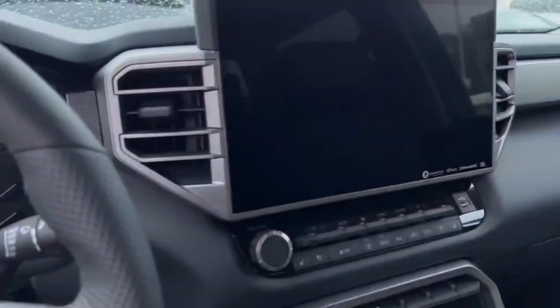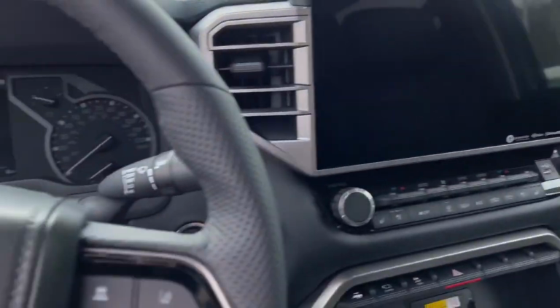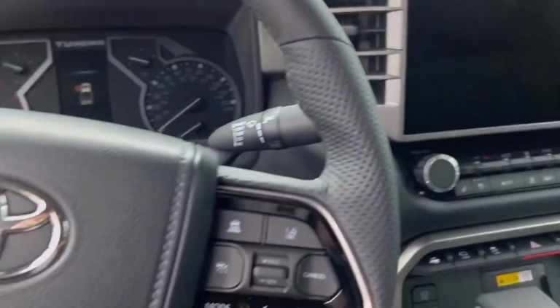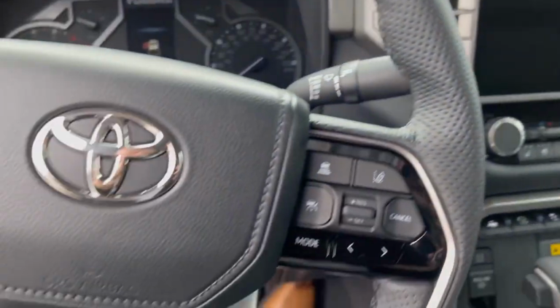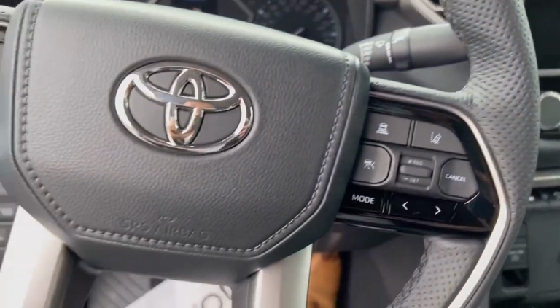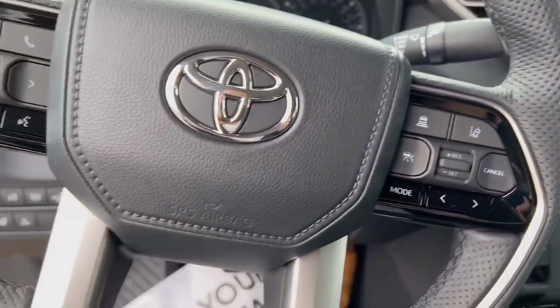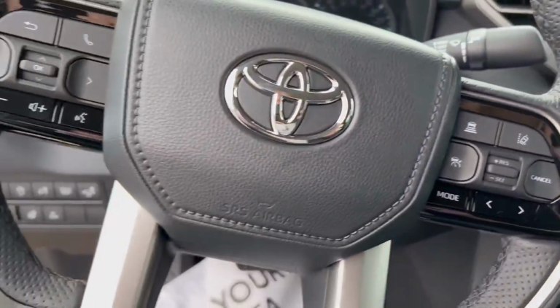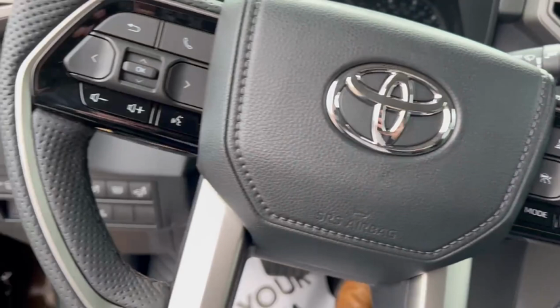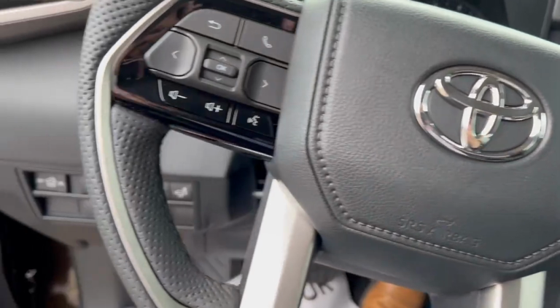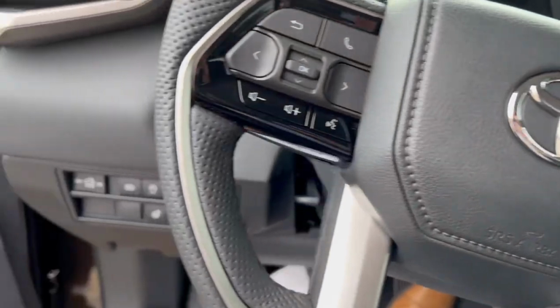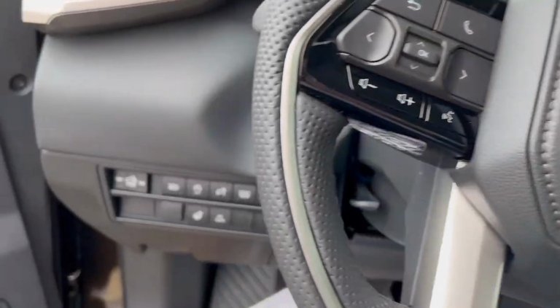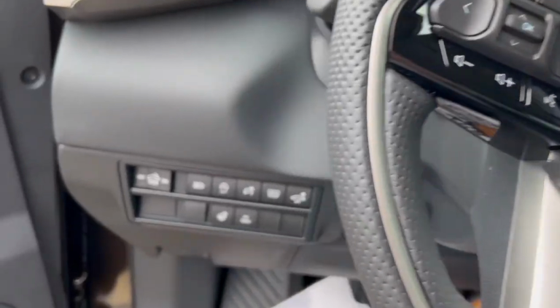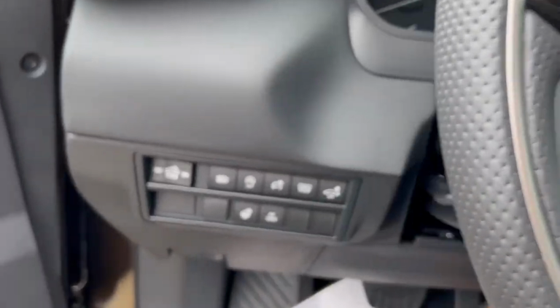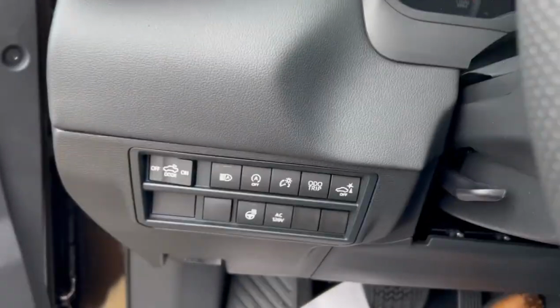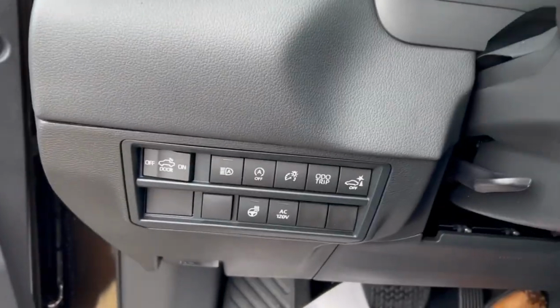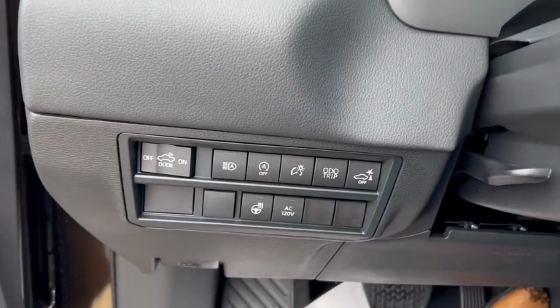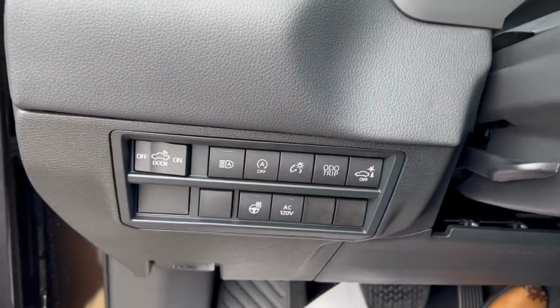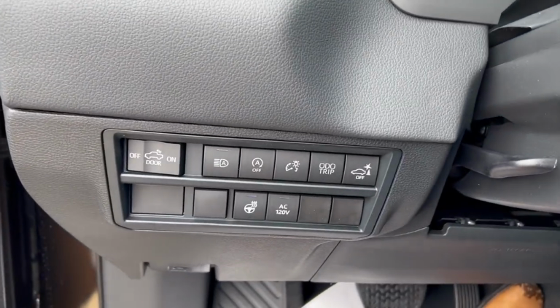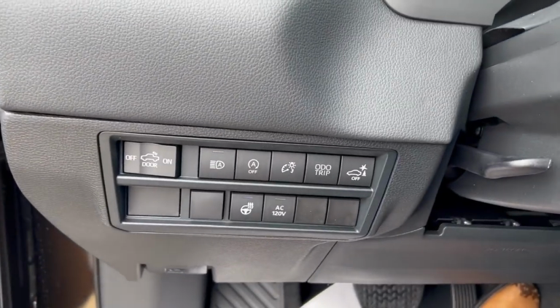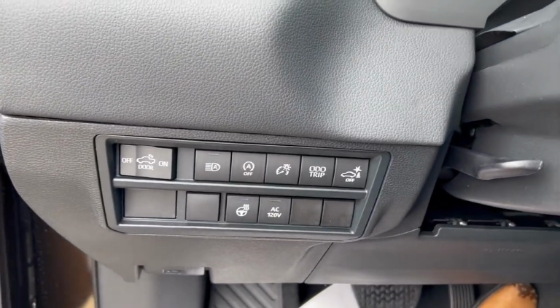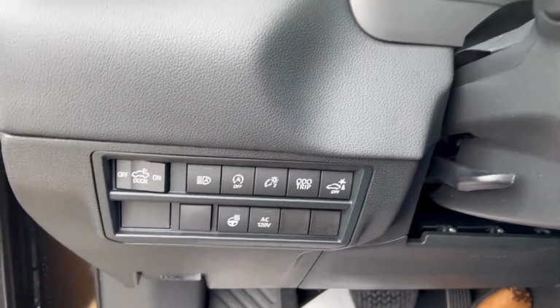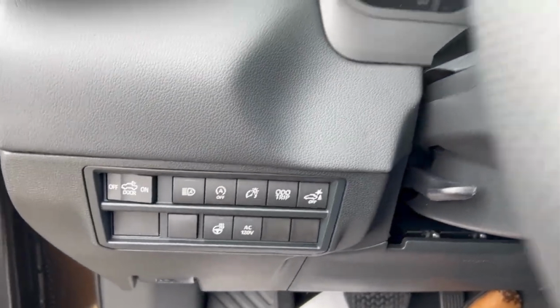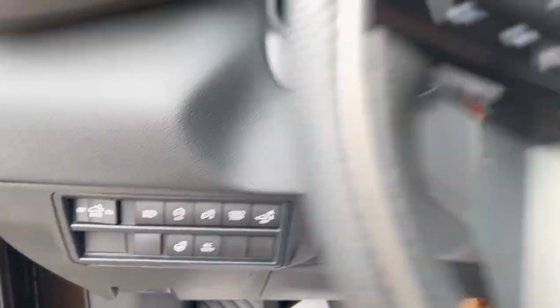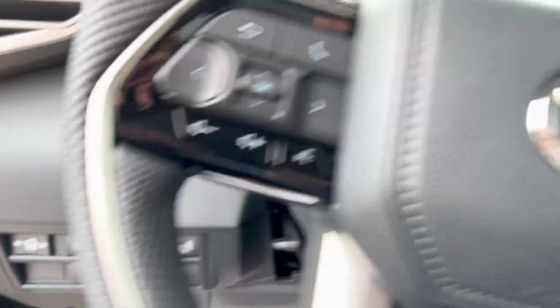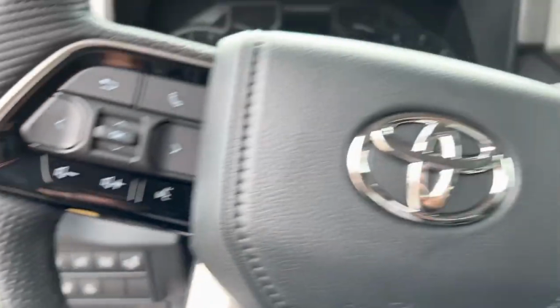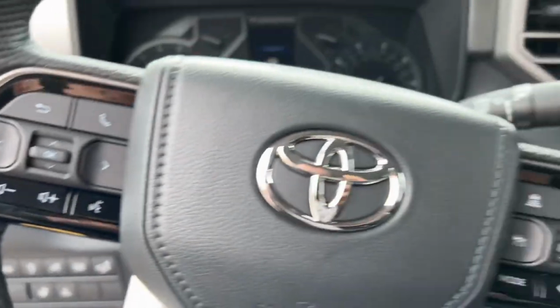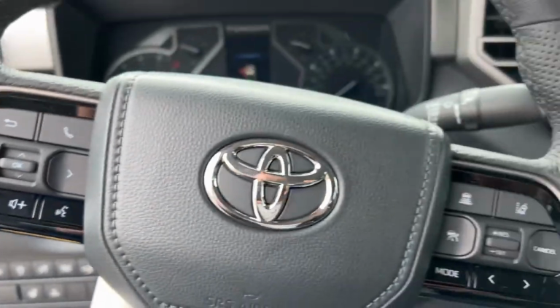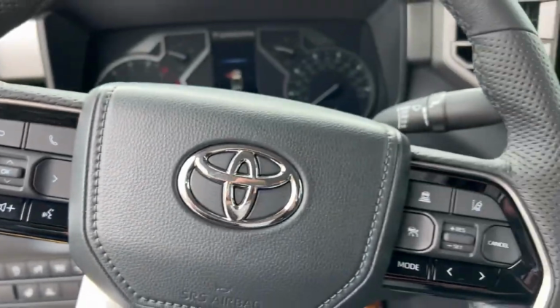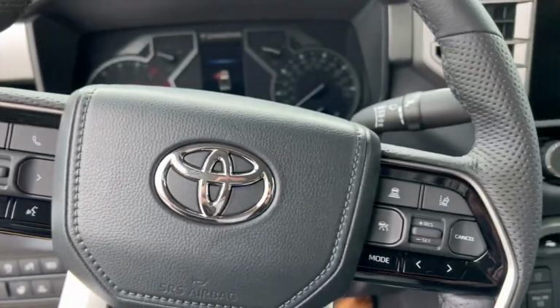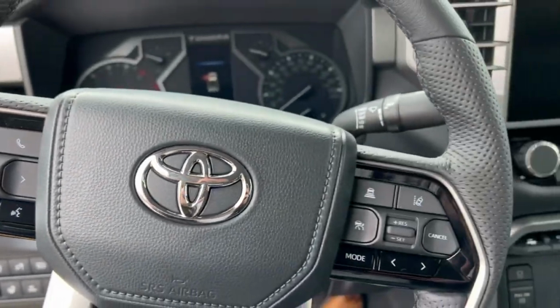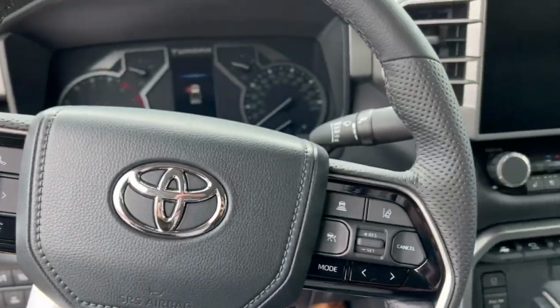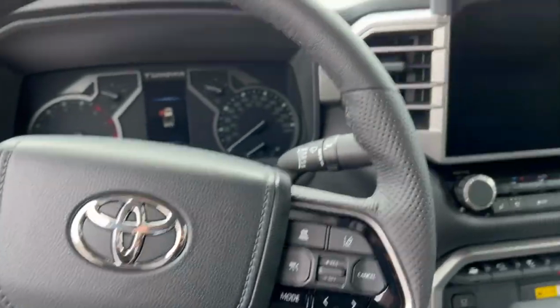This thing is fully loaded — it even has a heated steering wheel. I know you all have been wanting that.